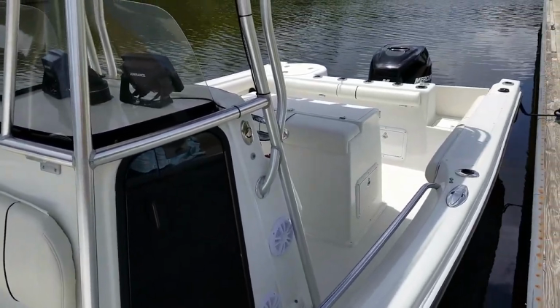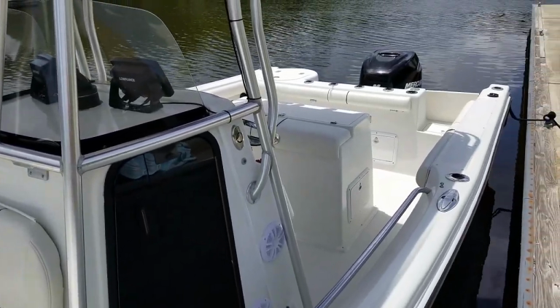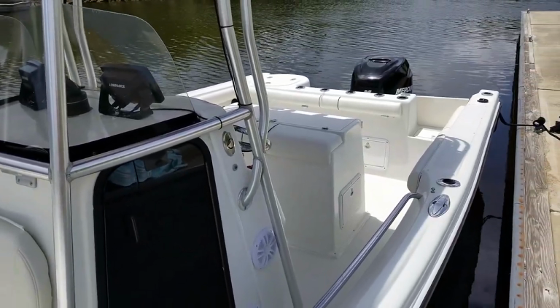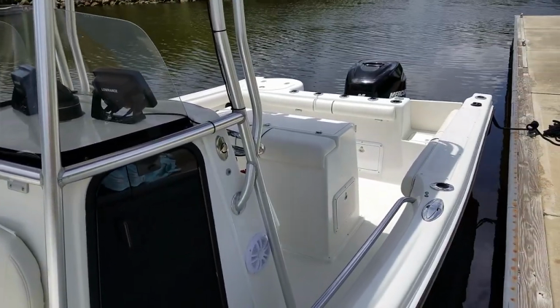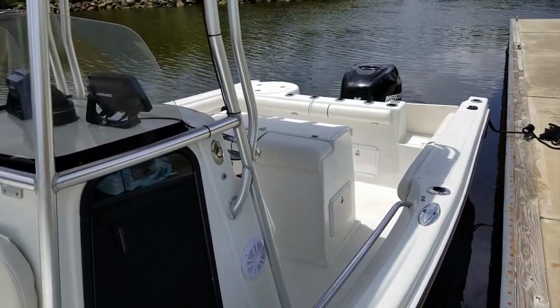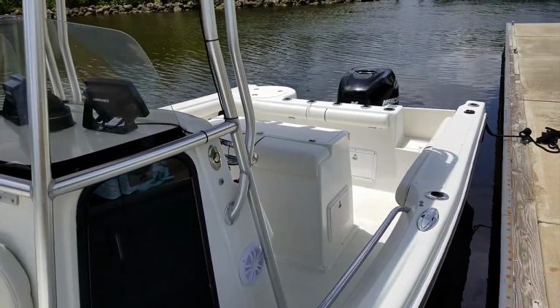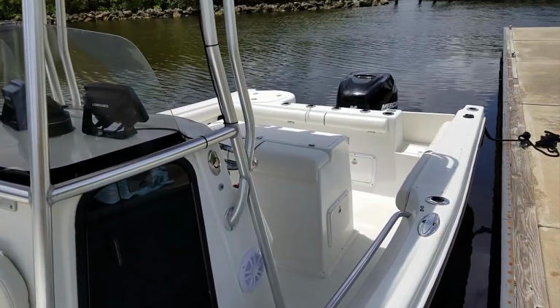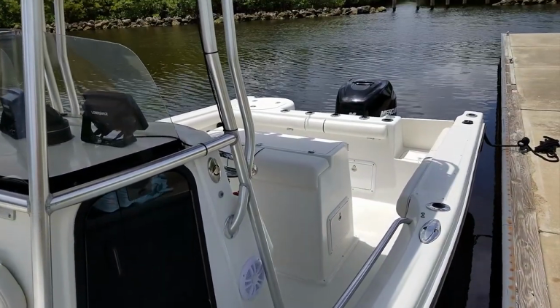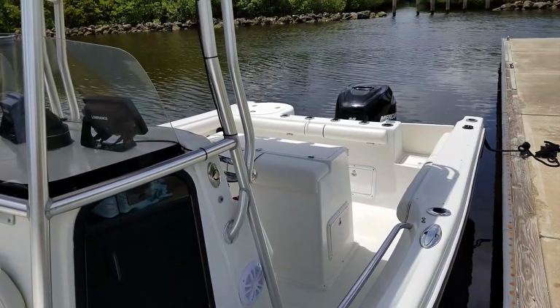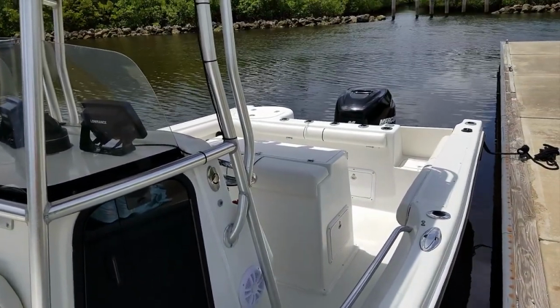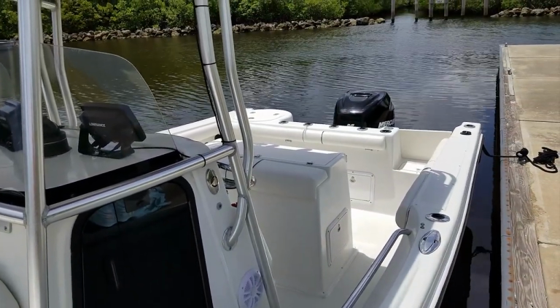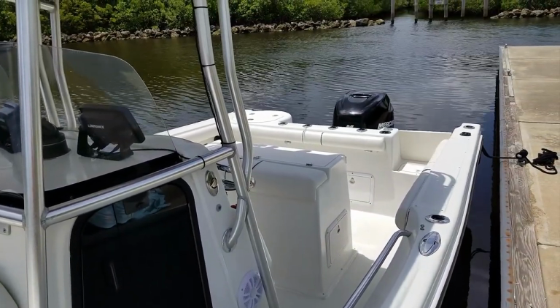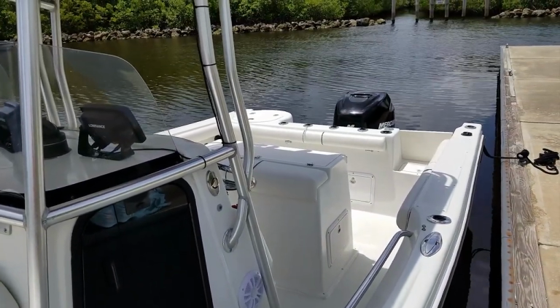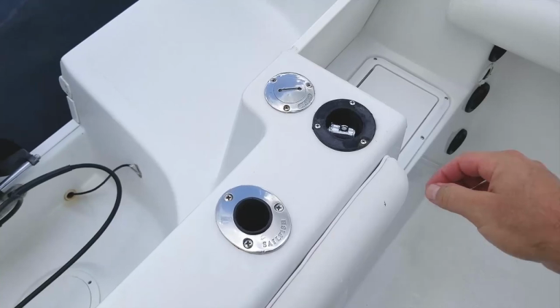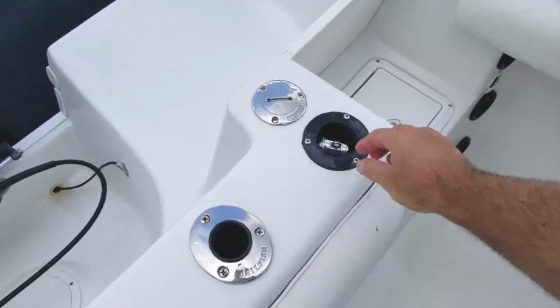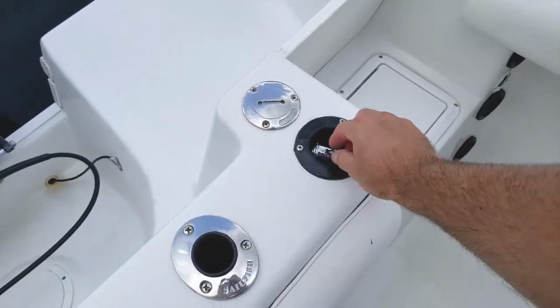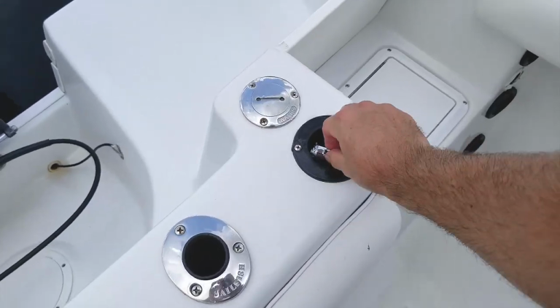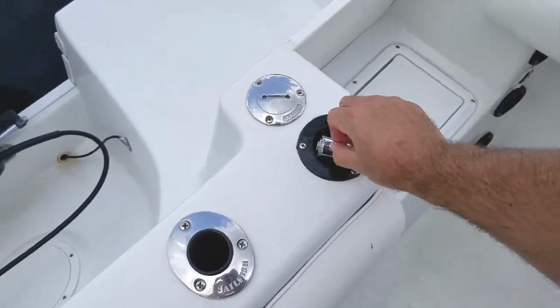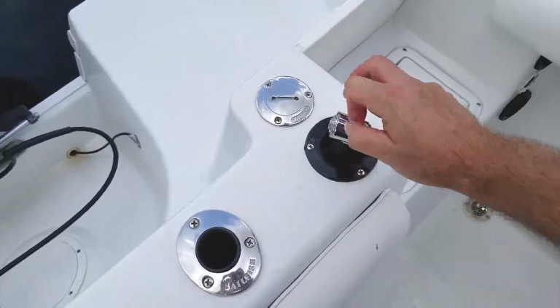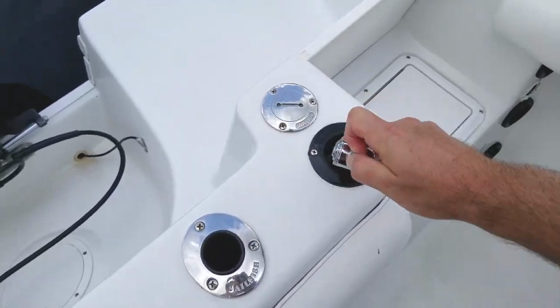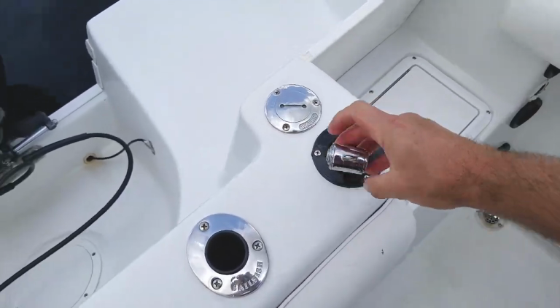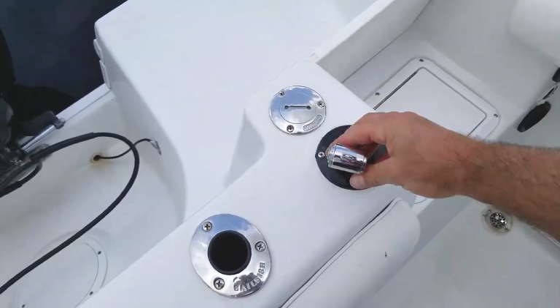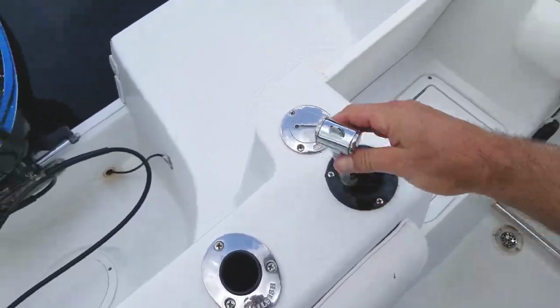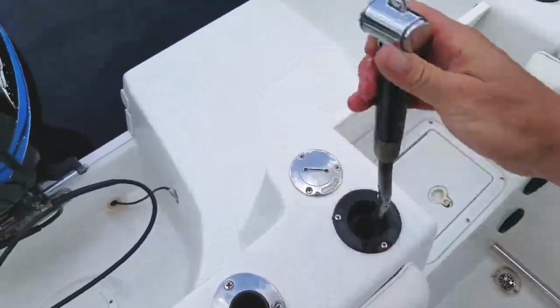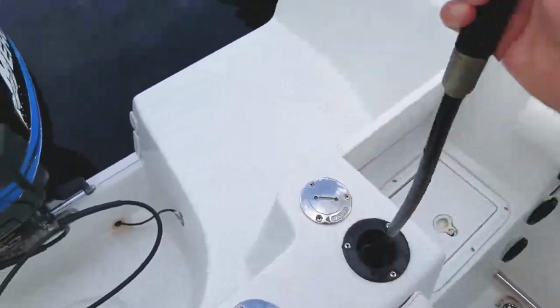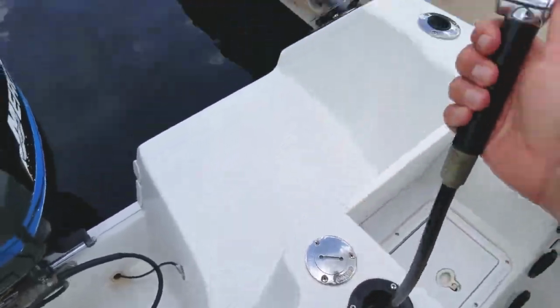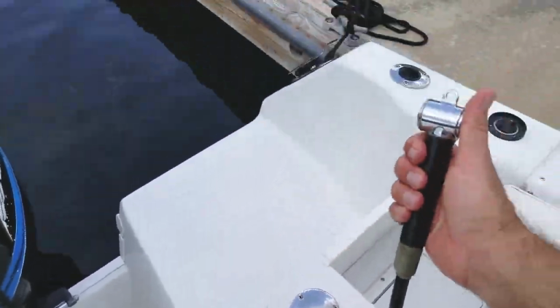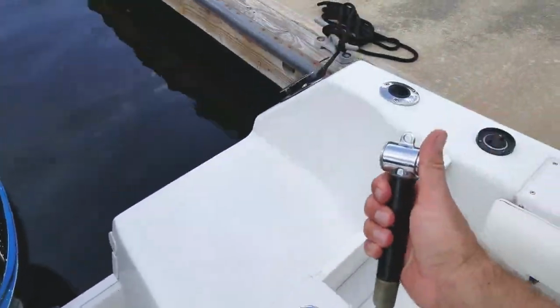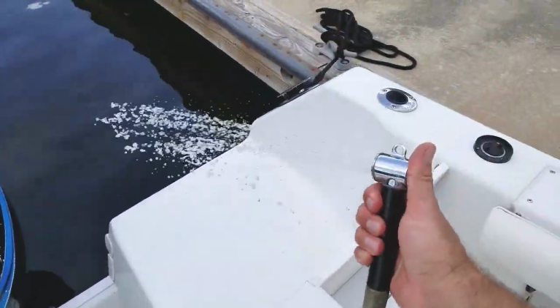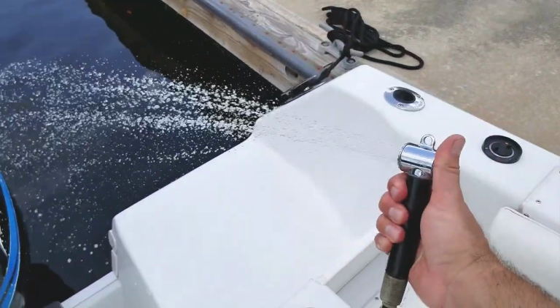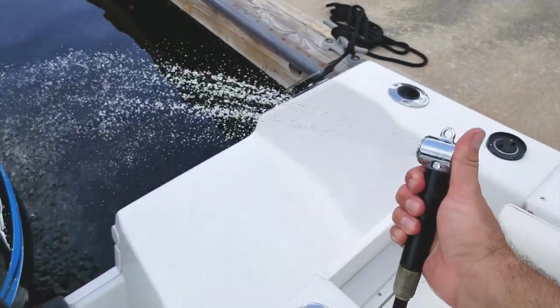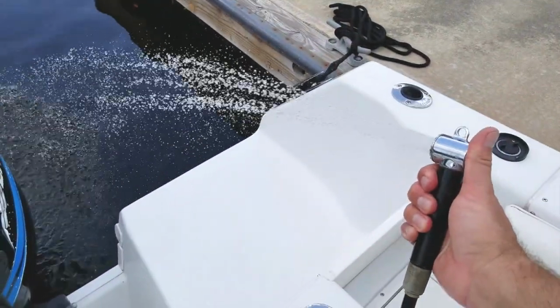For a 2003 model year boat, this boat shows in excellent condition. It is really nice.